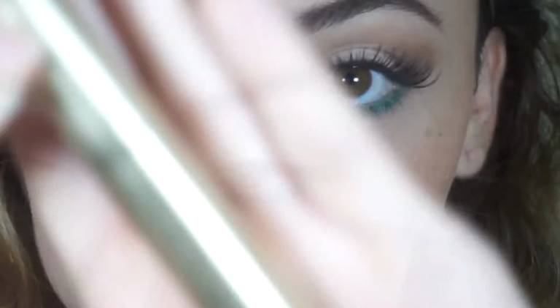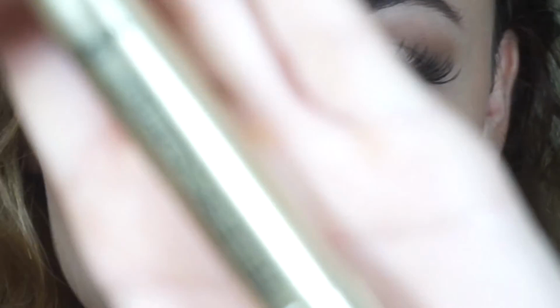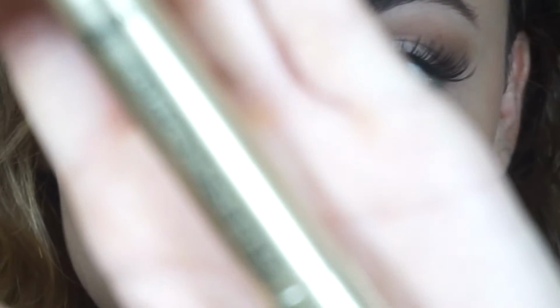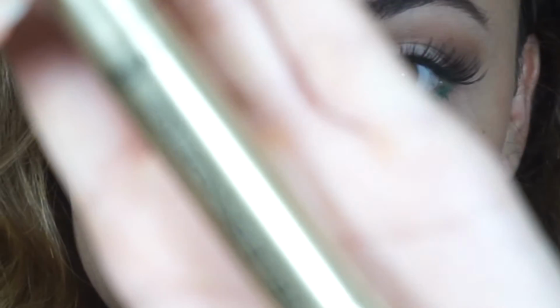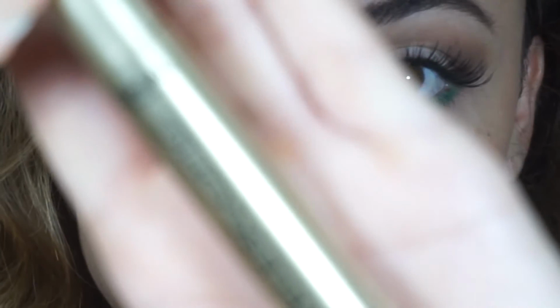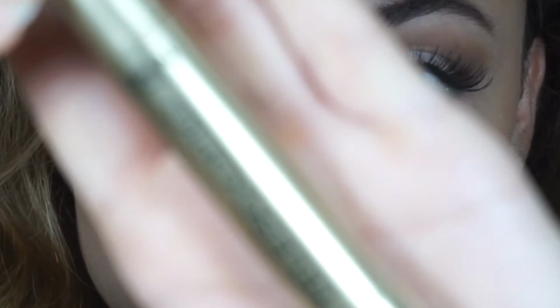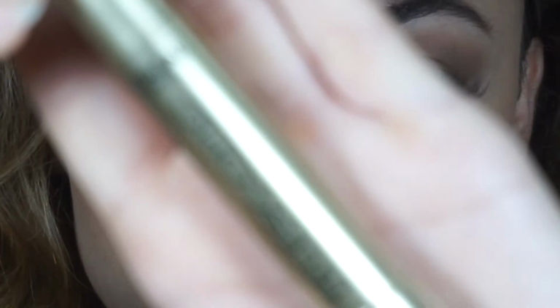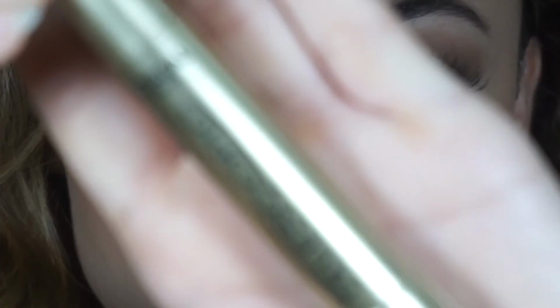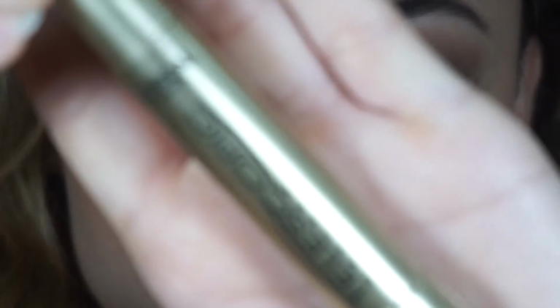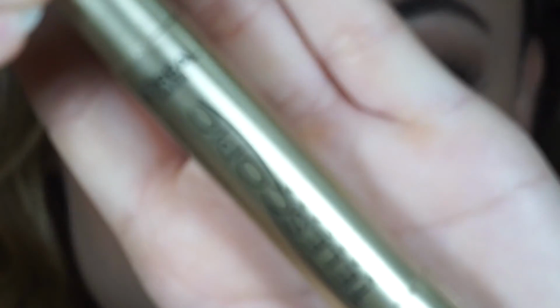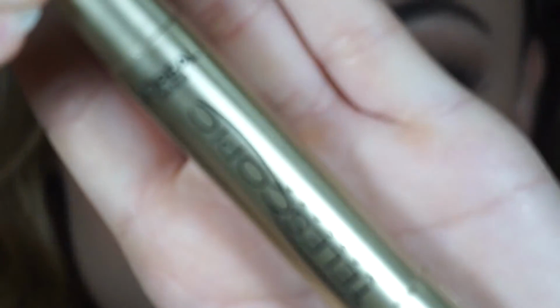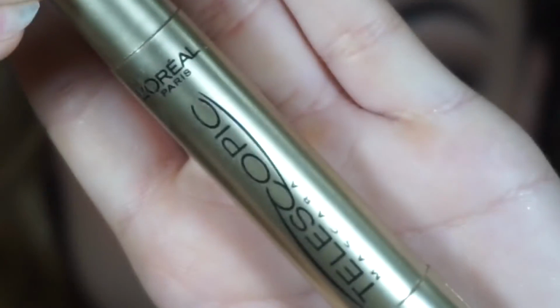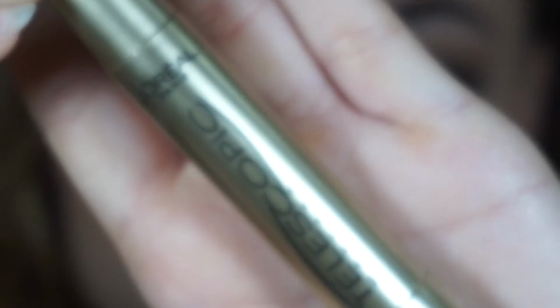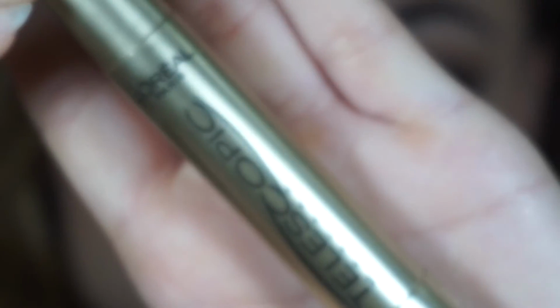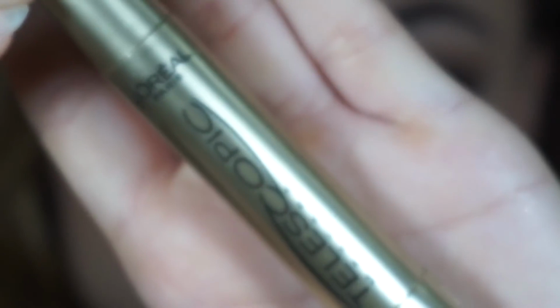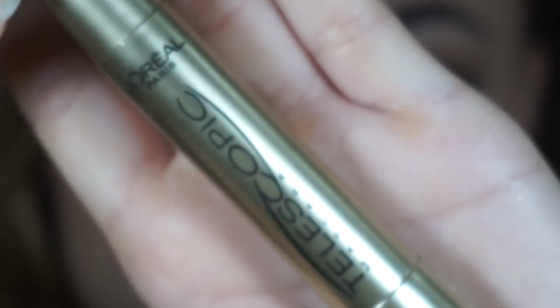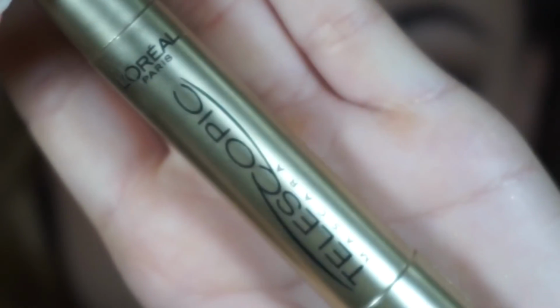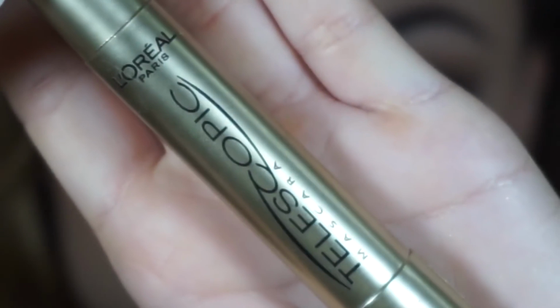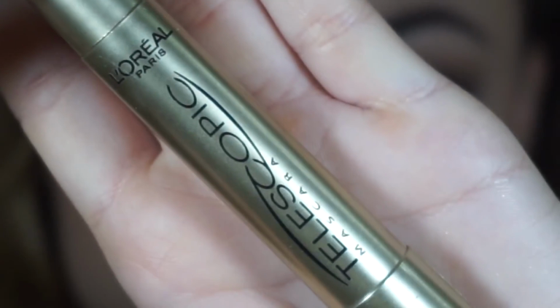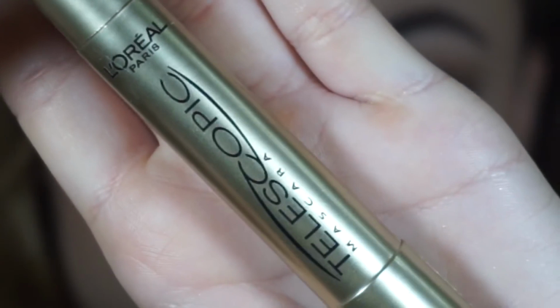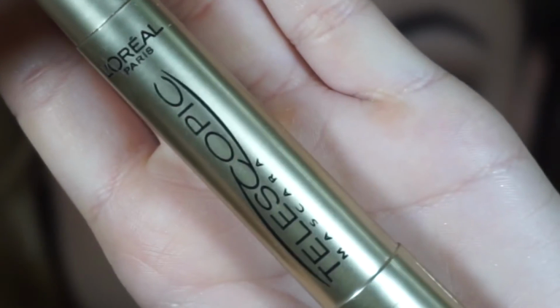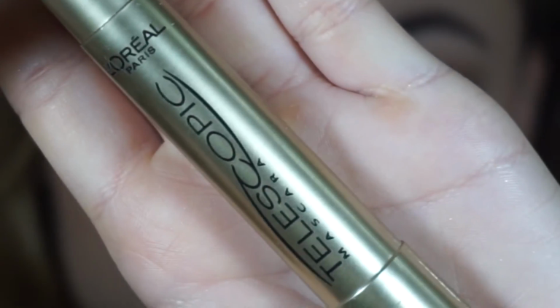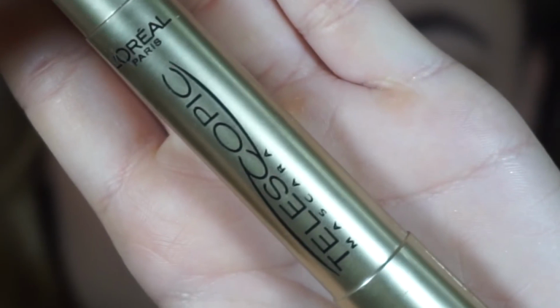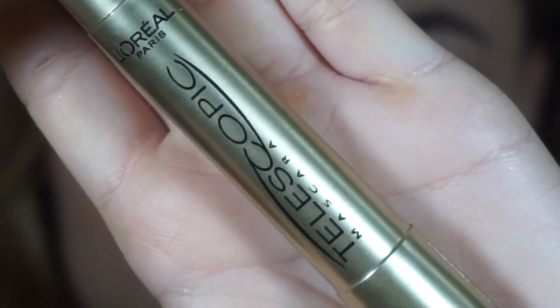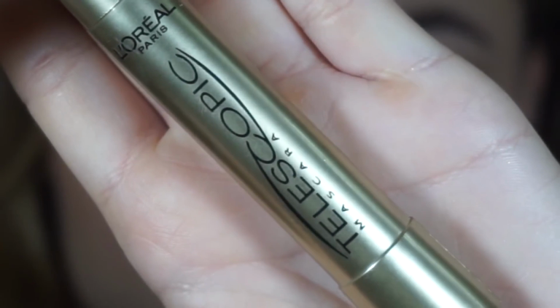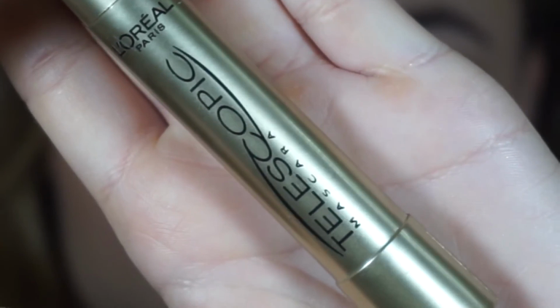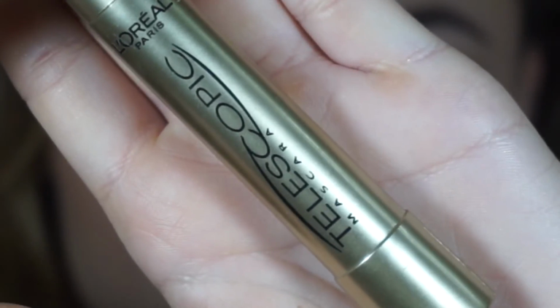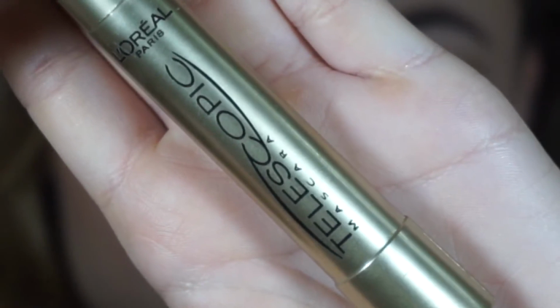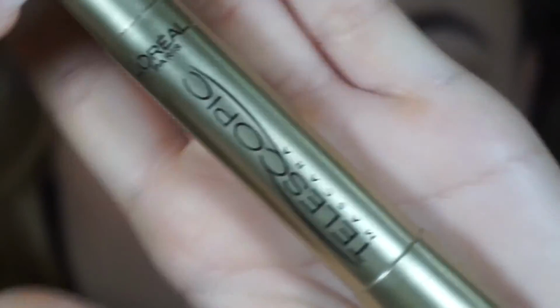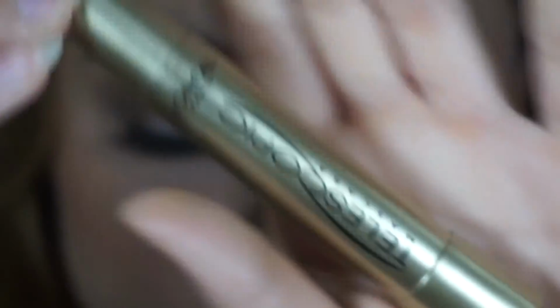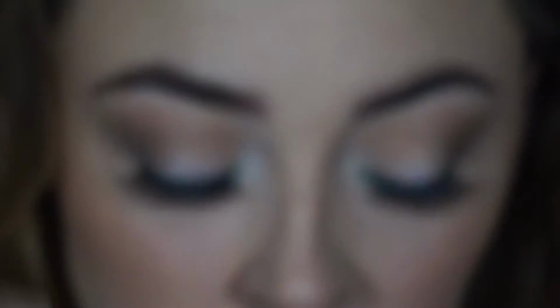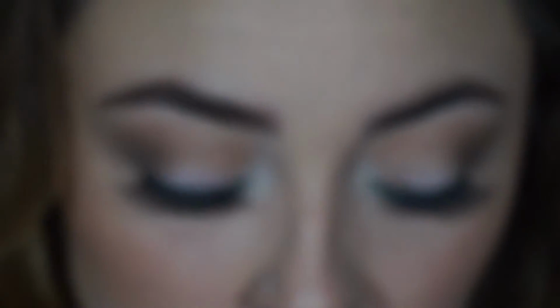For mascara, I am going to go in with the L'Oreal Telescopic on both top and bottom of my lashes.